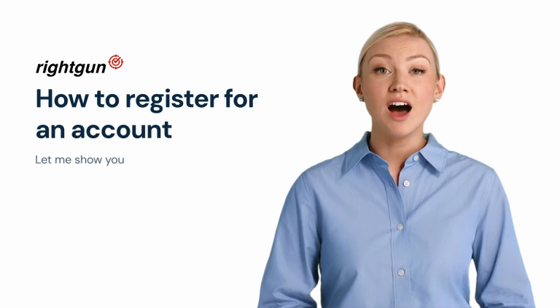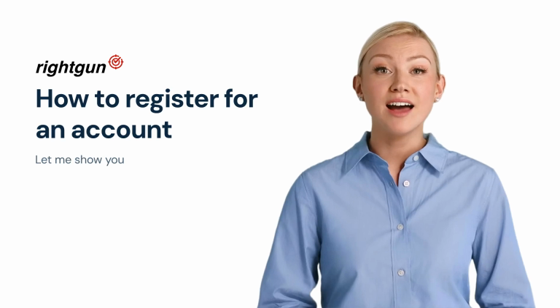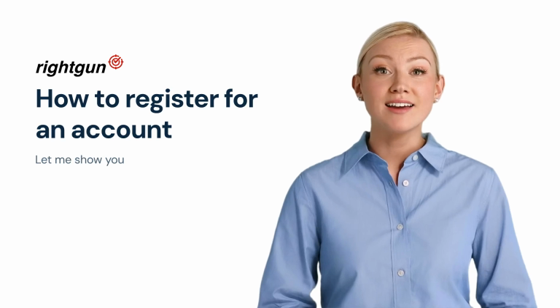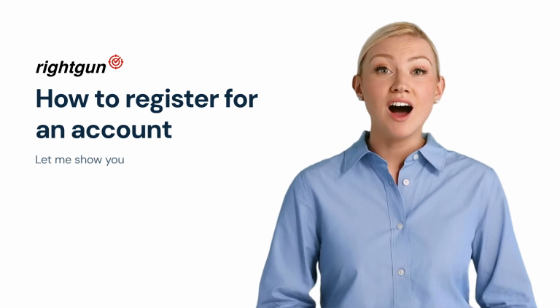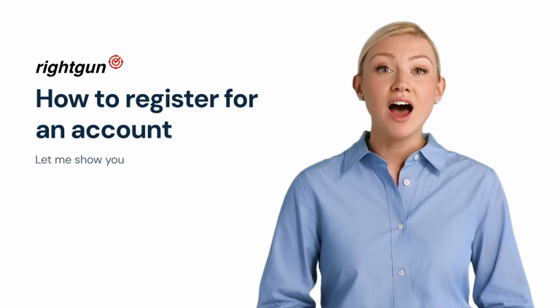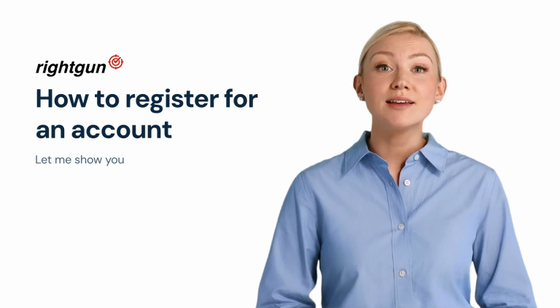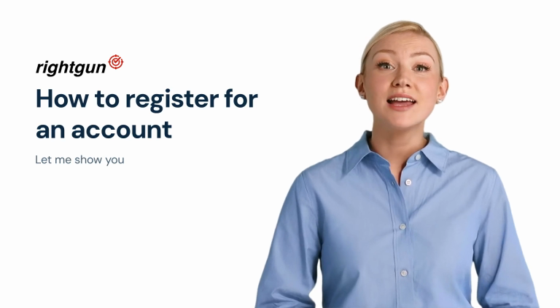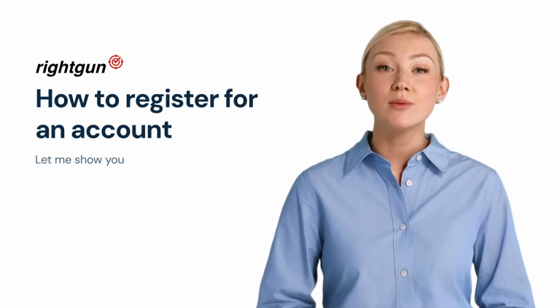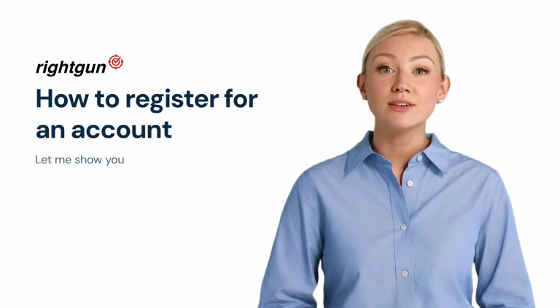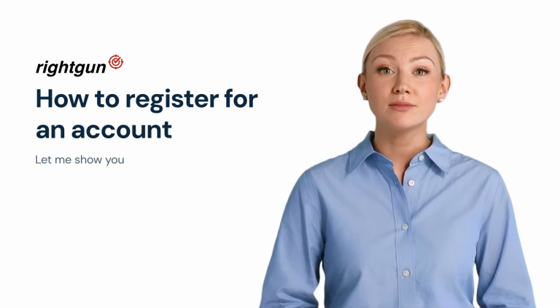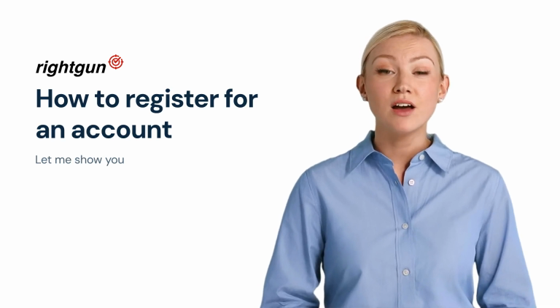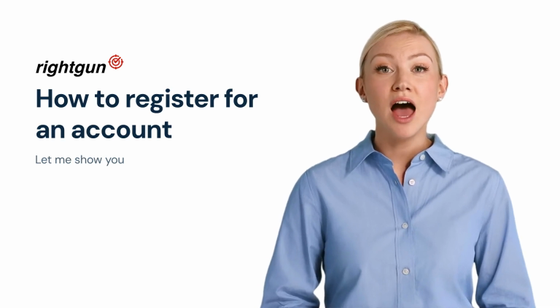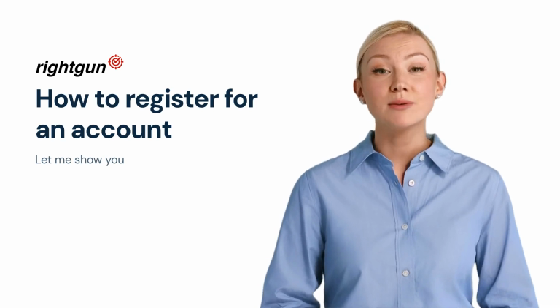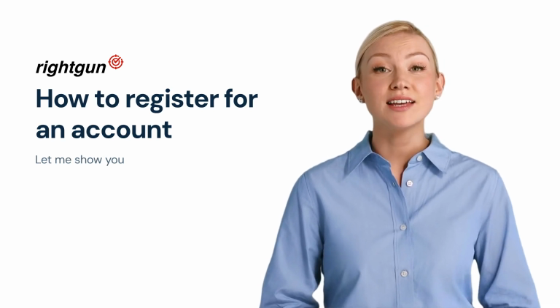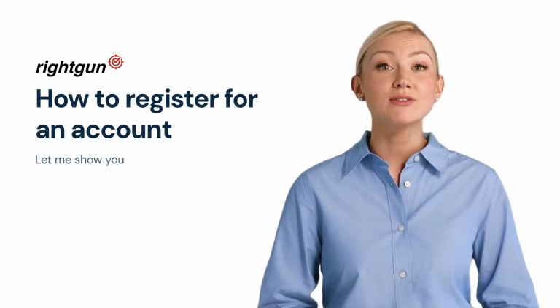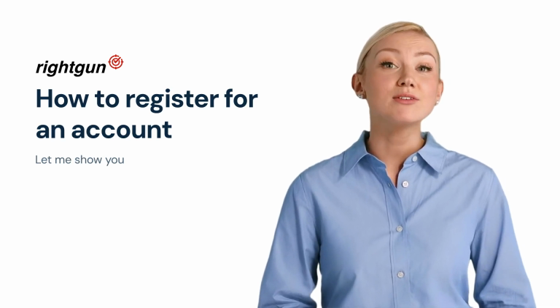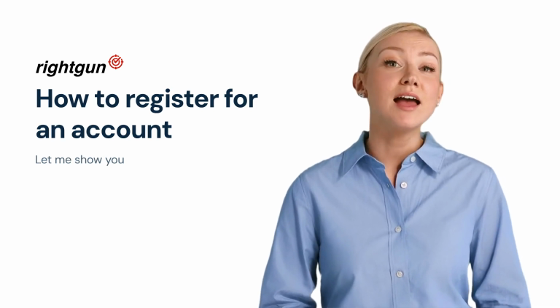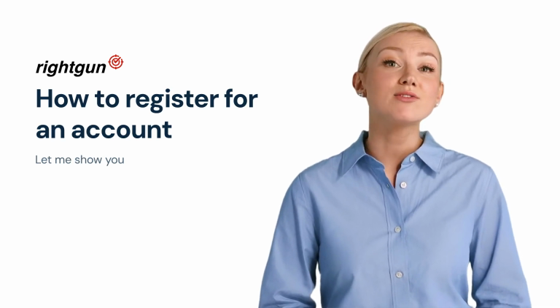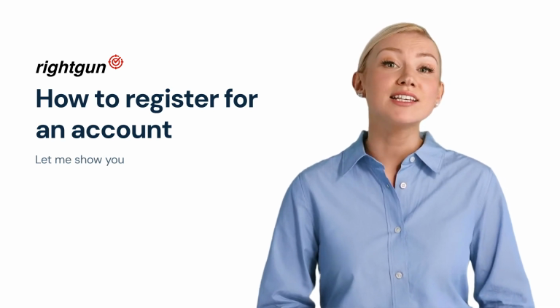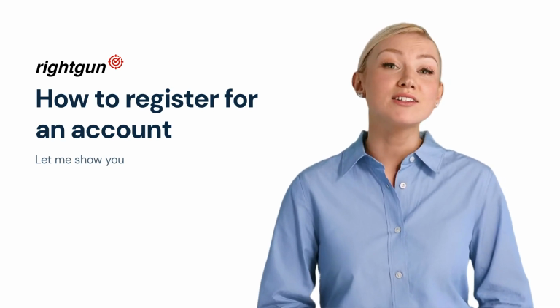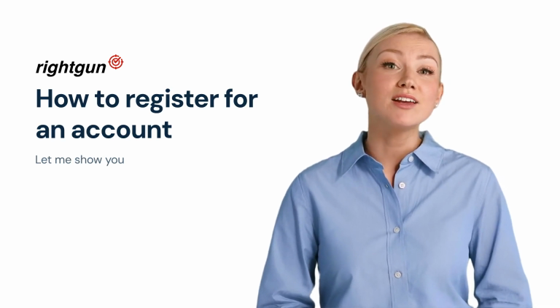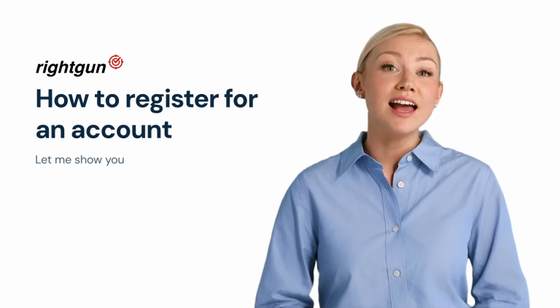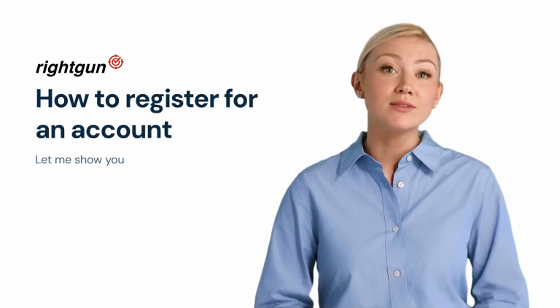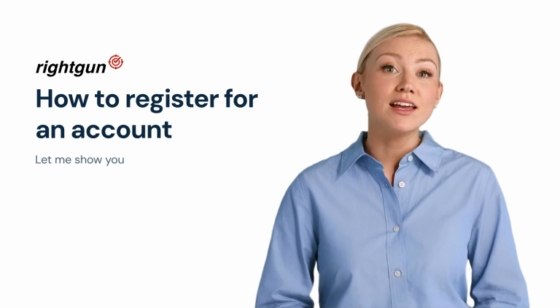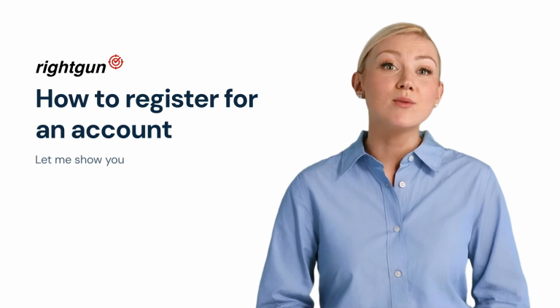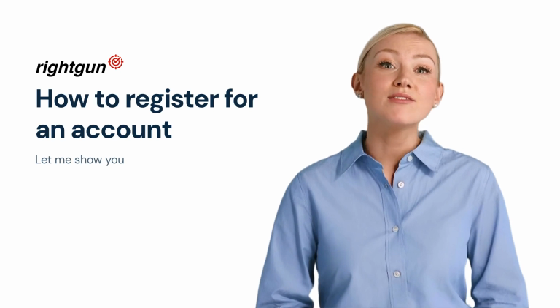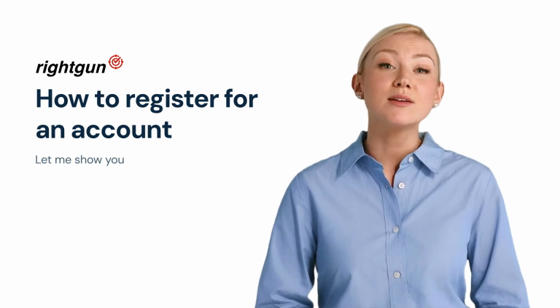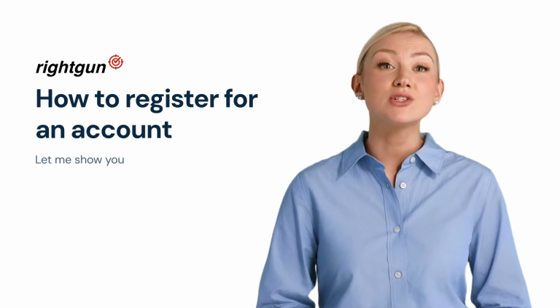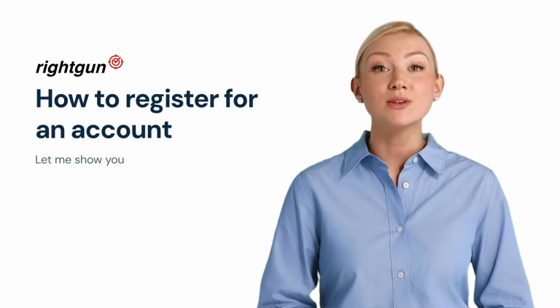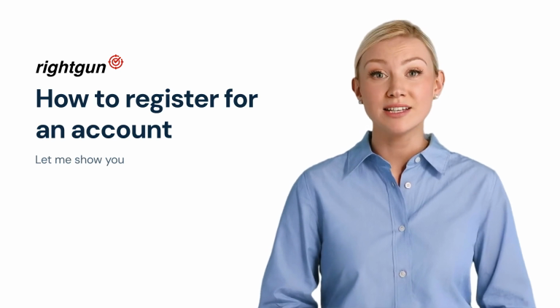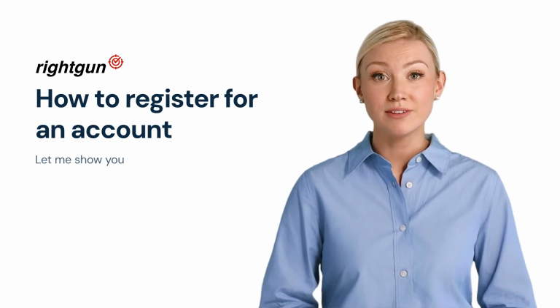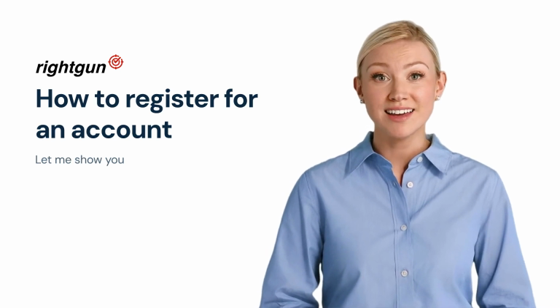Hi, I'm here to help you. I will take you through how to register for an account and what information you need to provide.